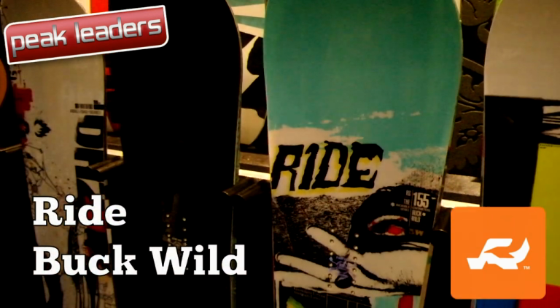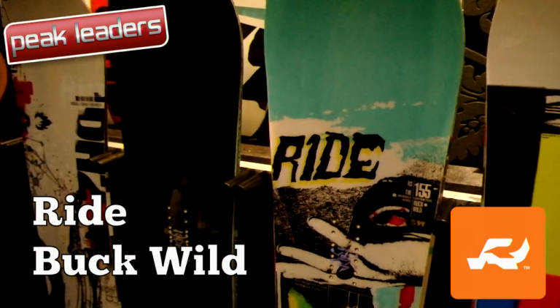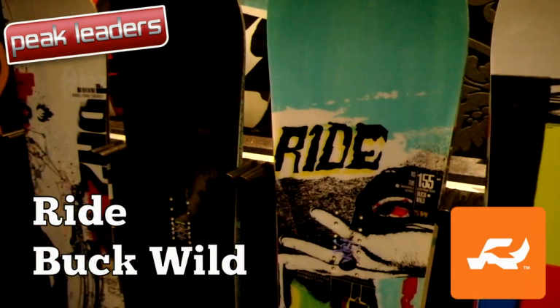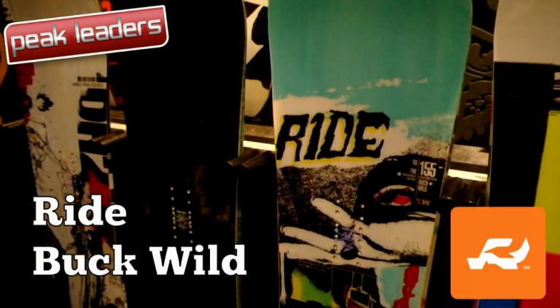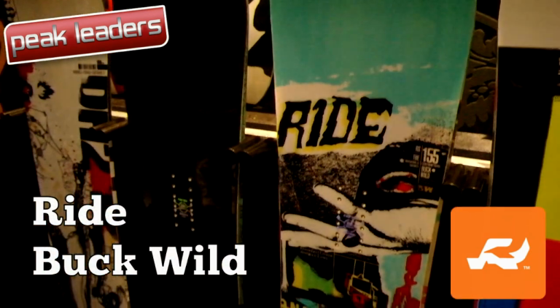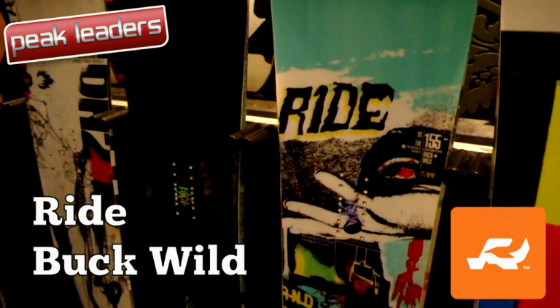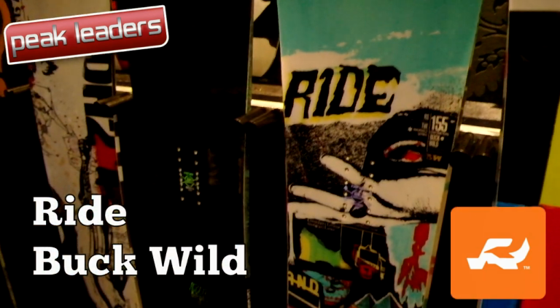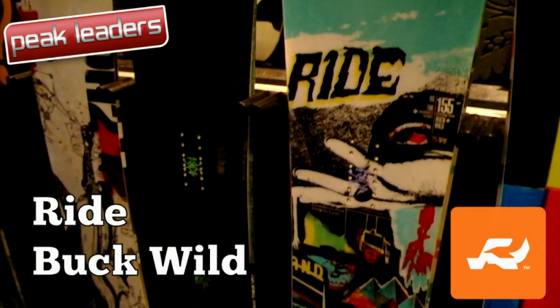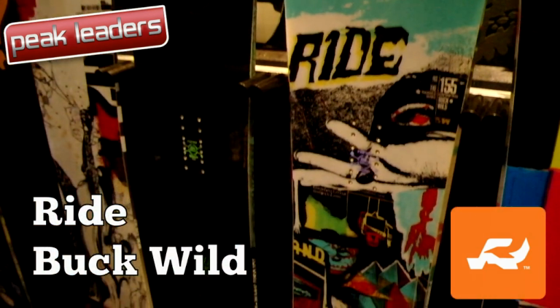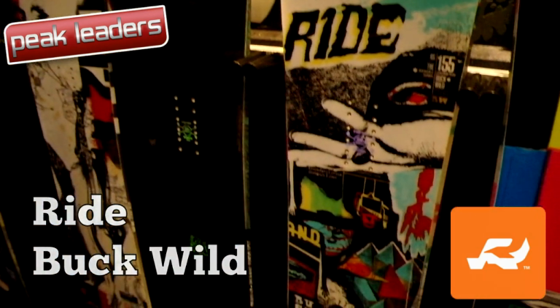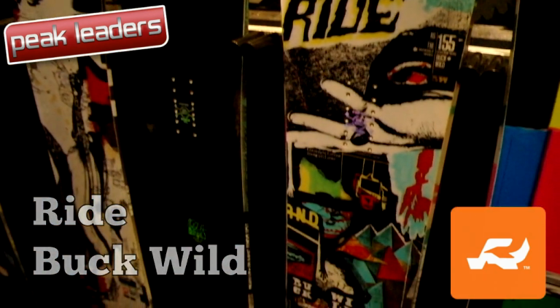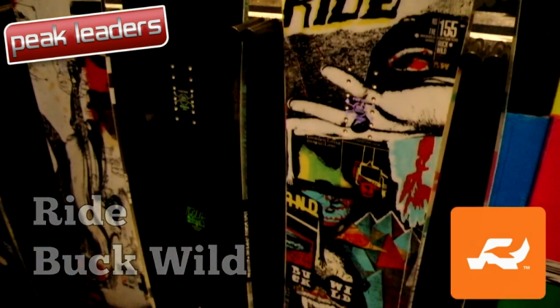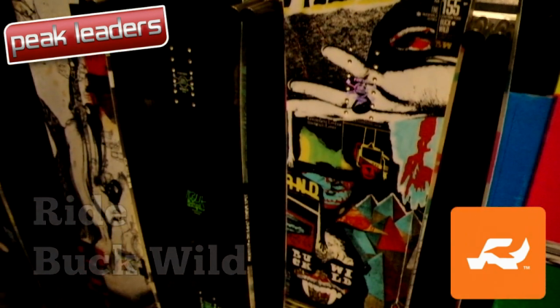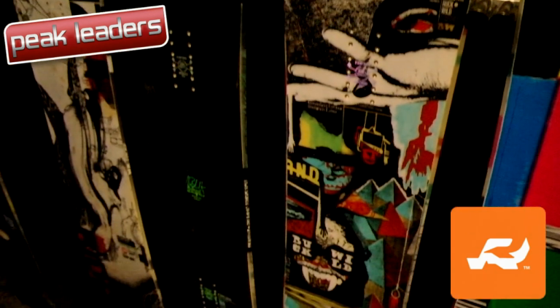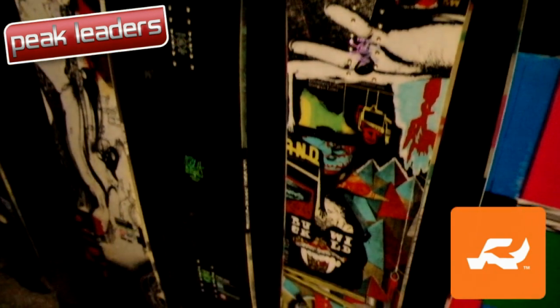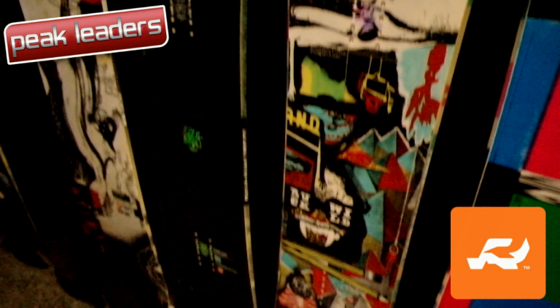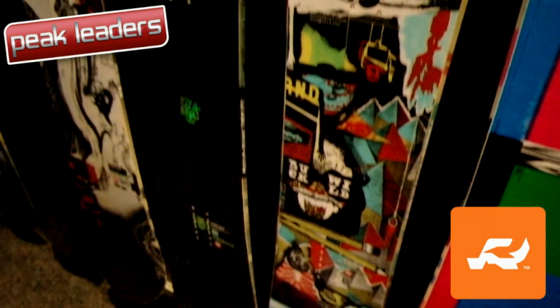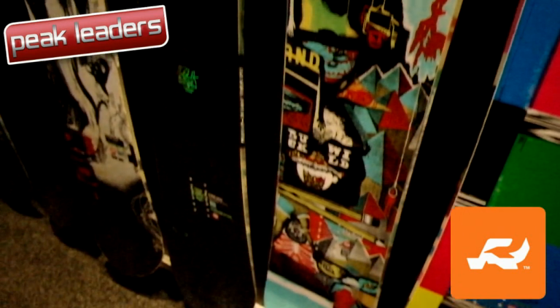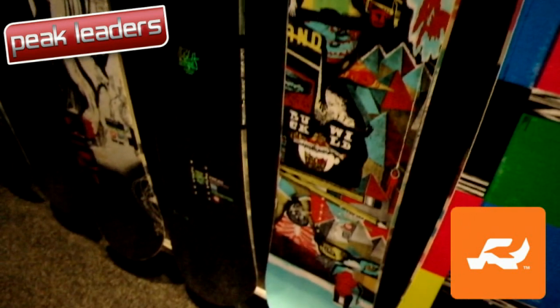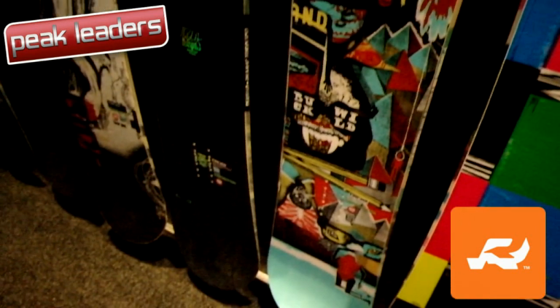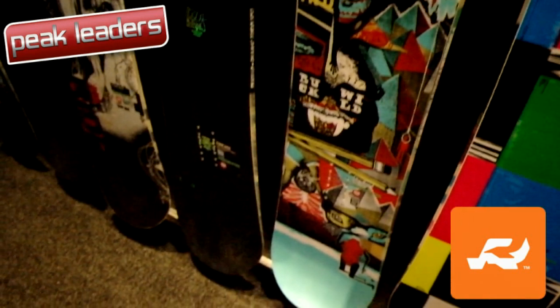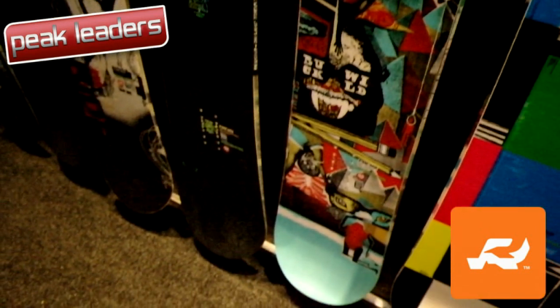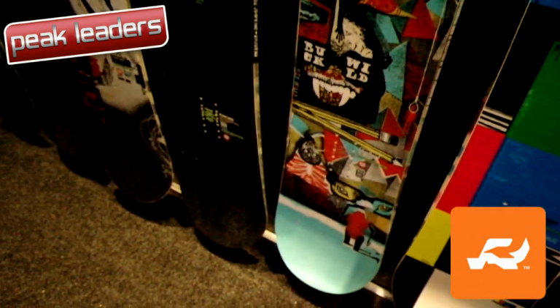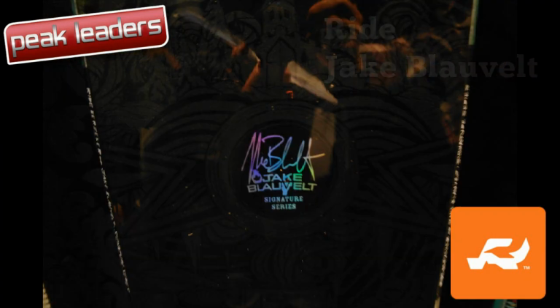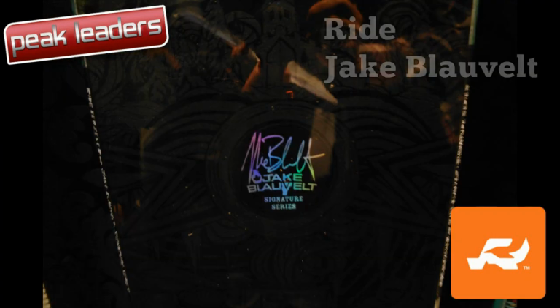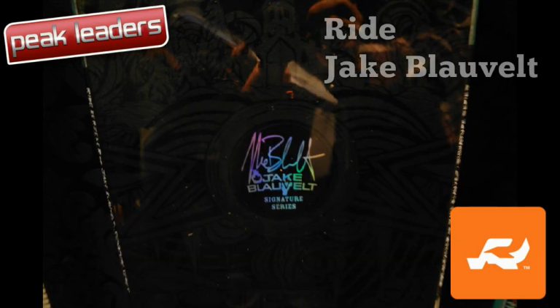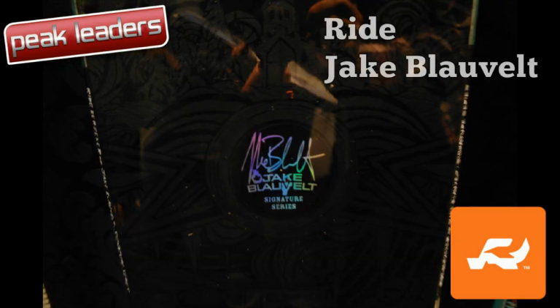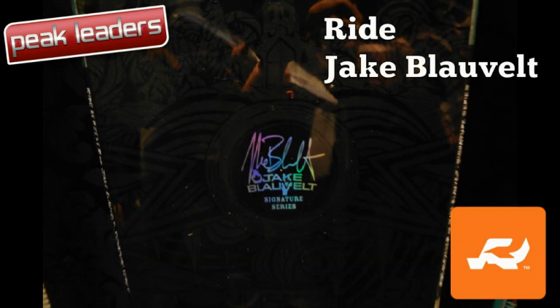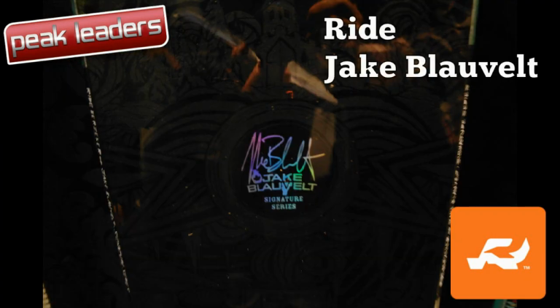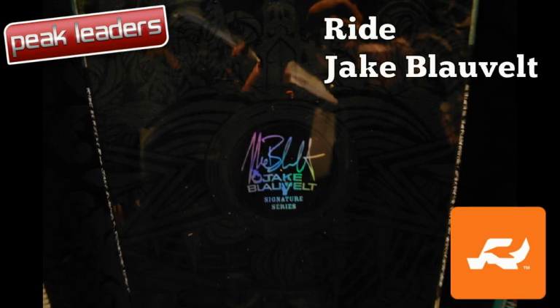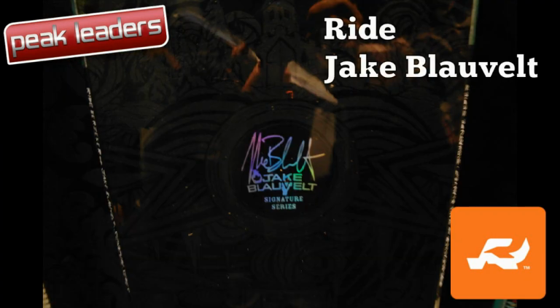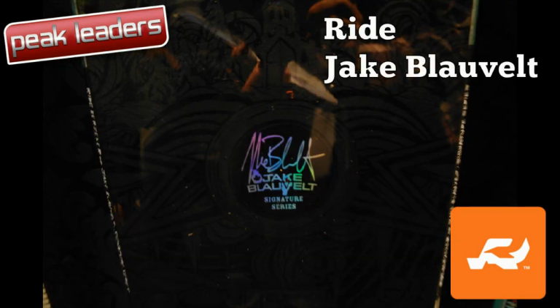All-mountain supremo Jake Blauvelt gets a pro model at Ride, which joins the Buck Wild as the newcomers to the line.